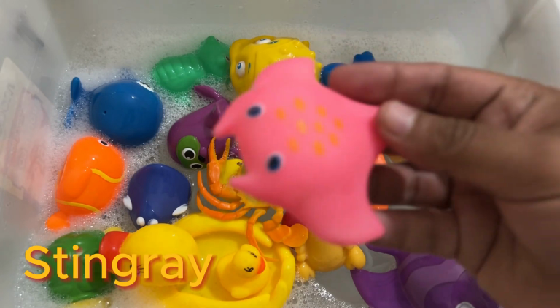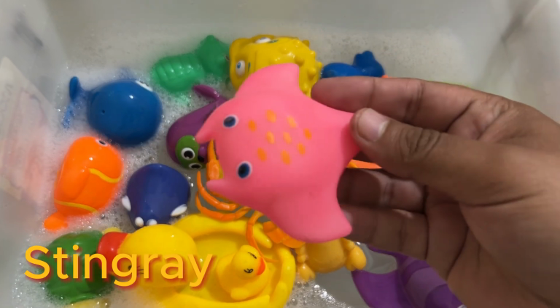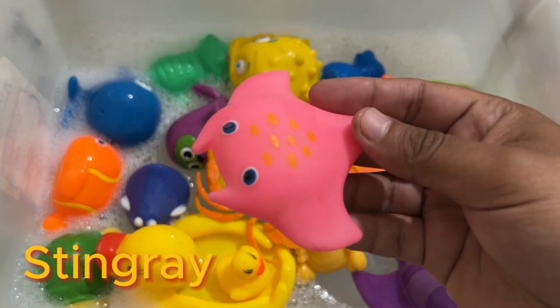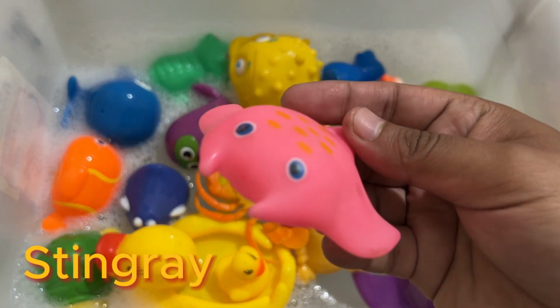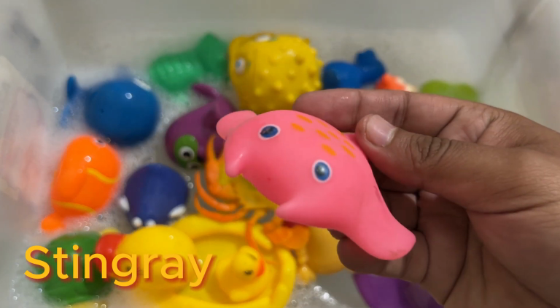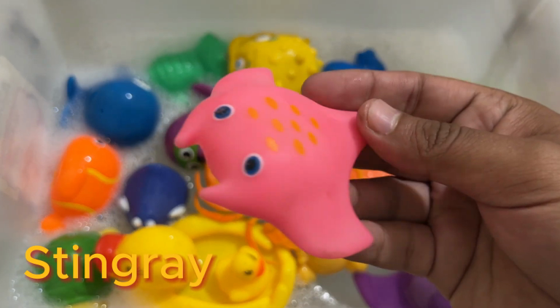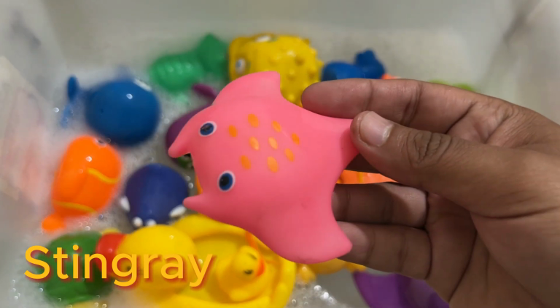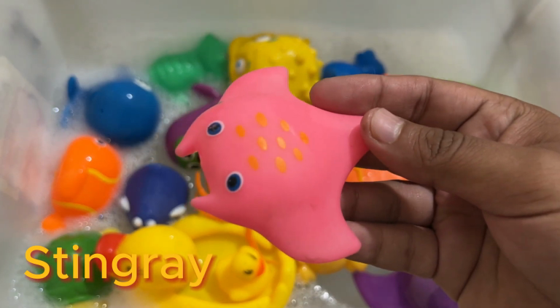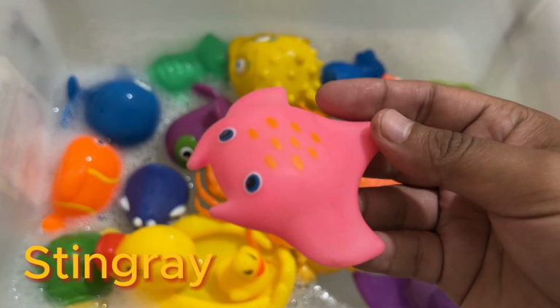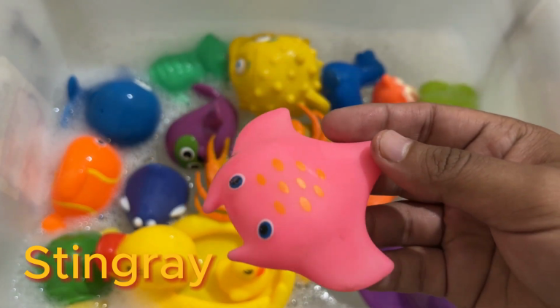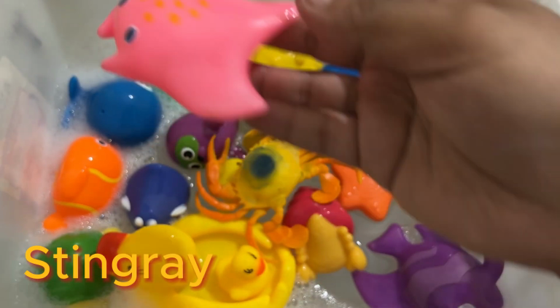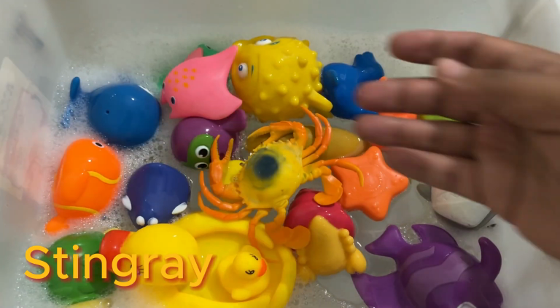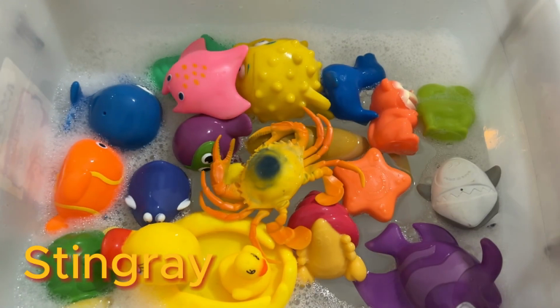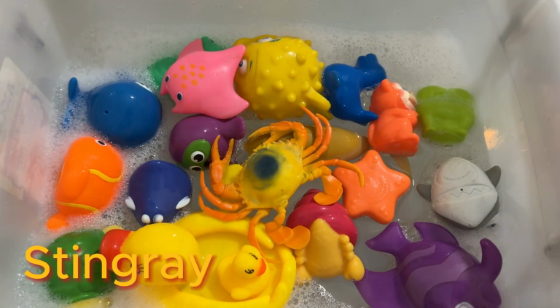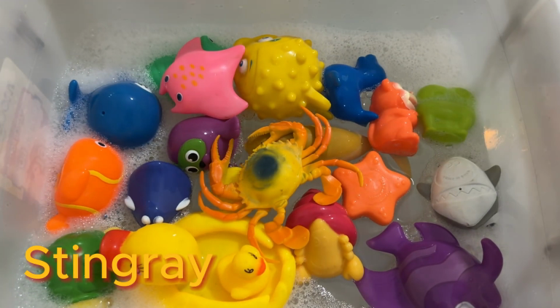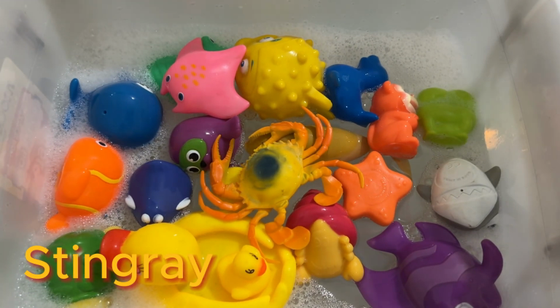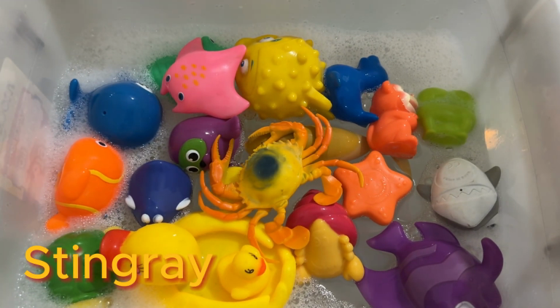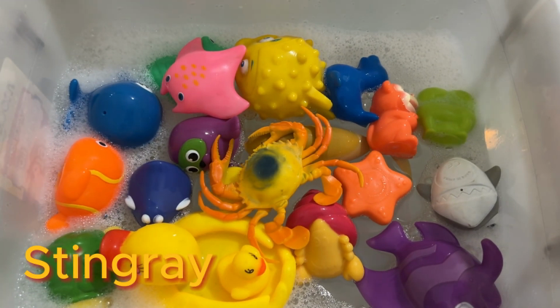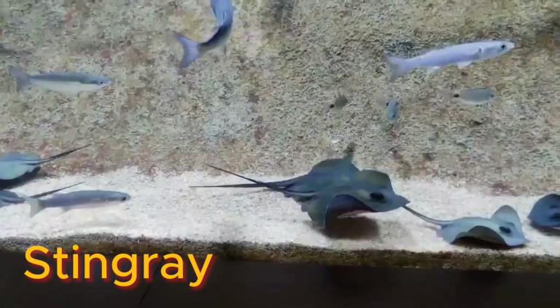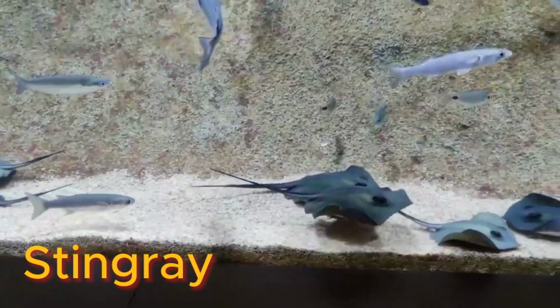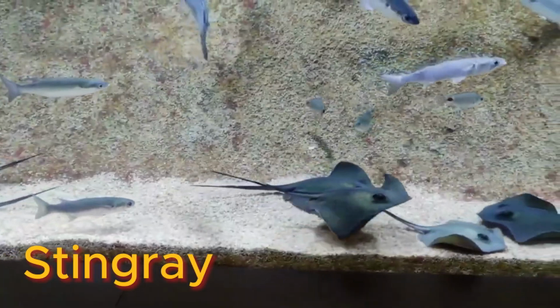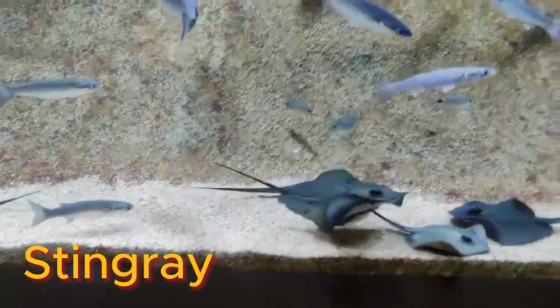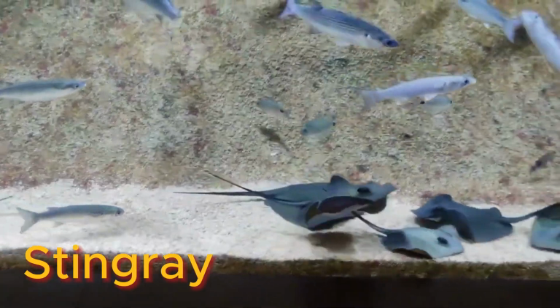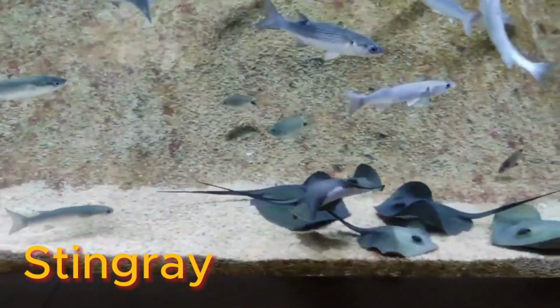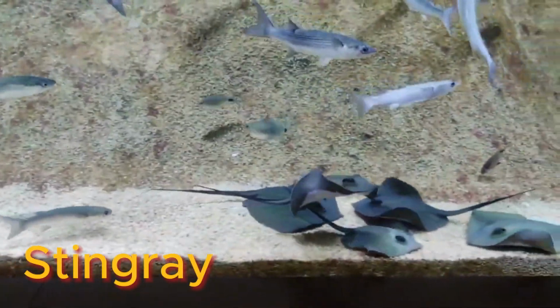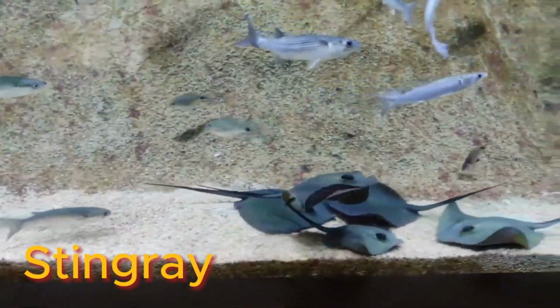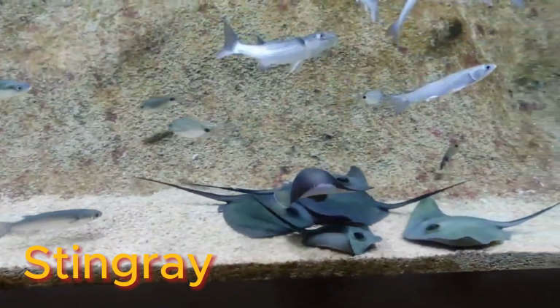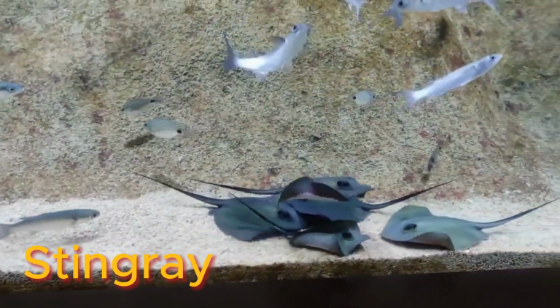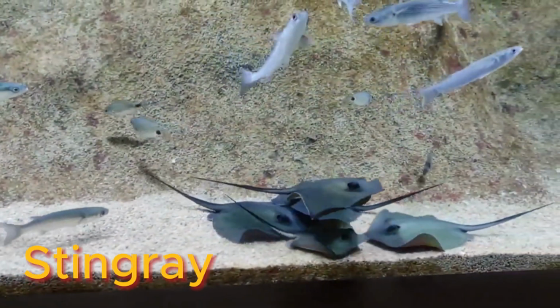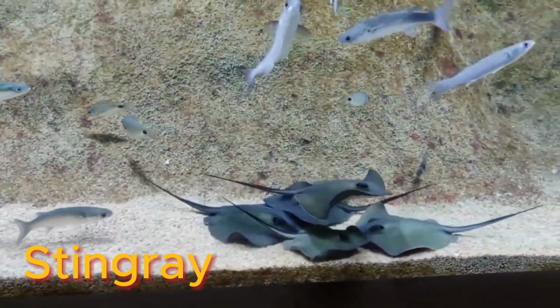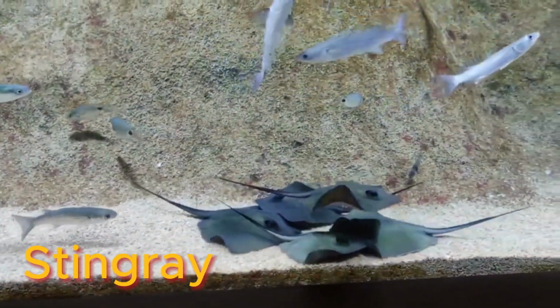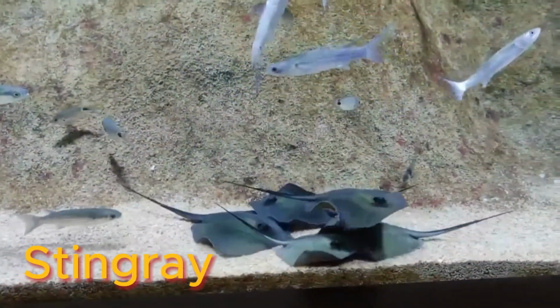Stingray babies are able to swim and feed and need practically no help from their parents the moment they are born.